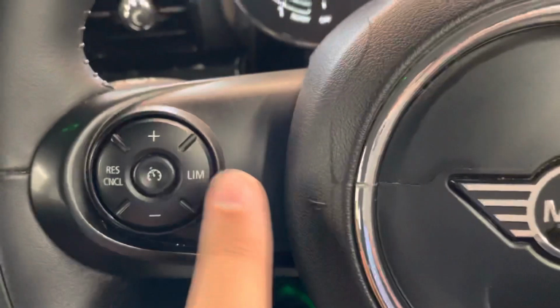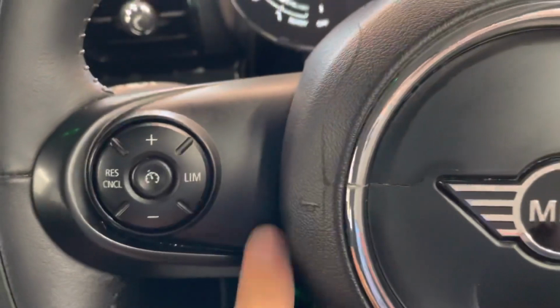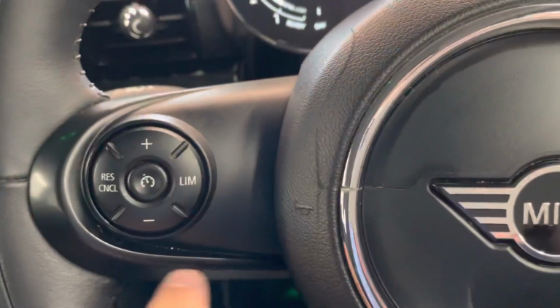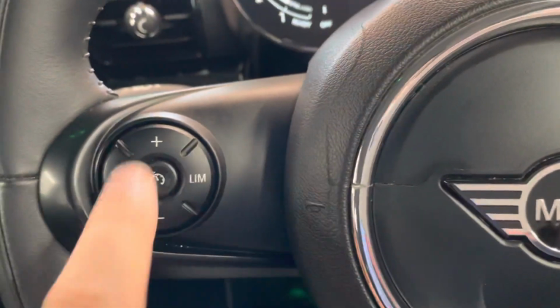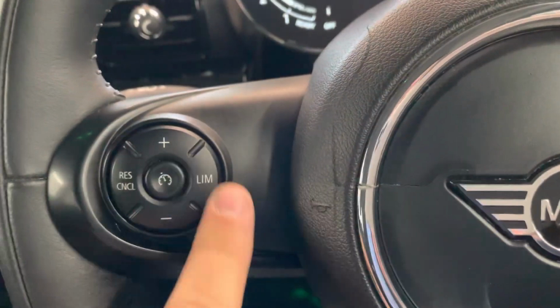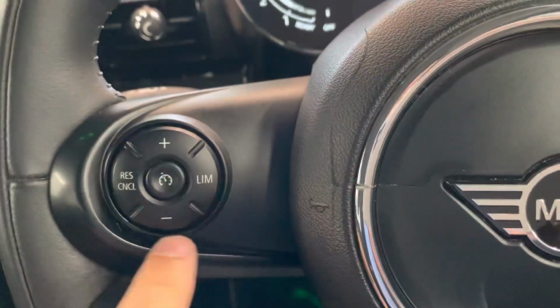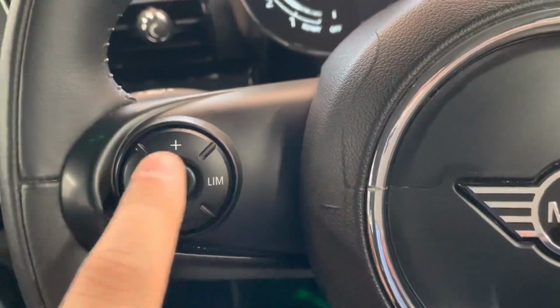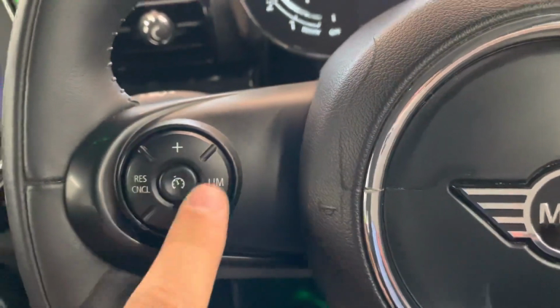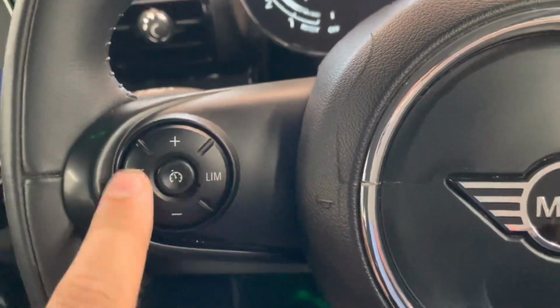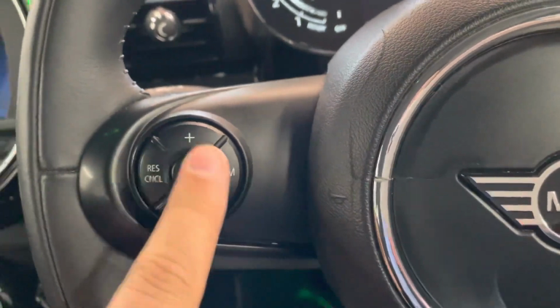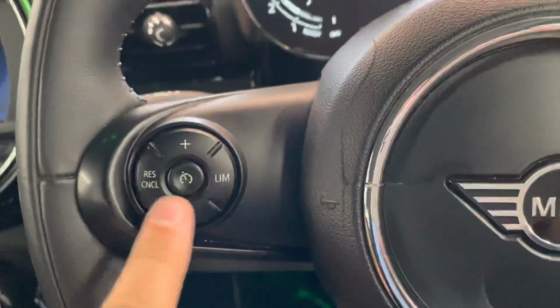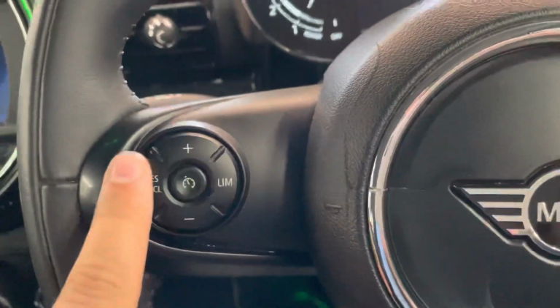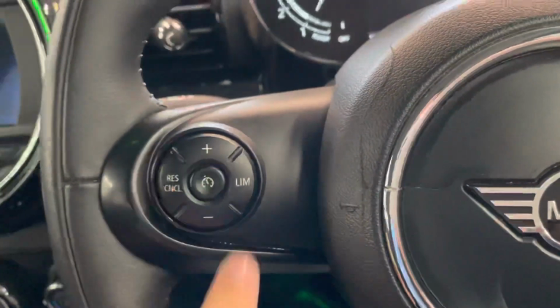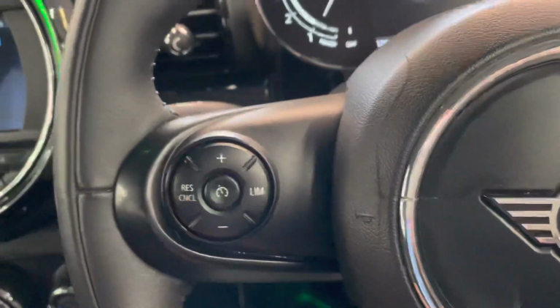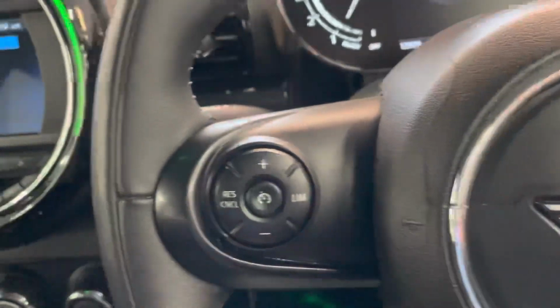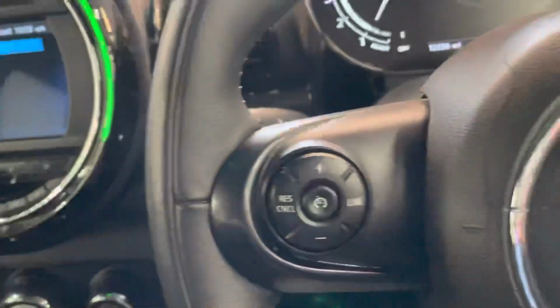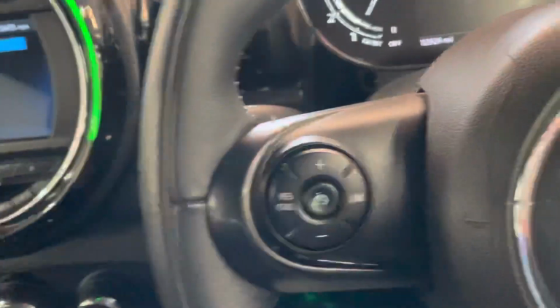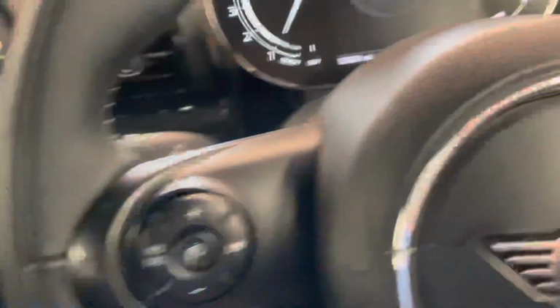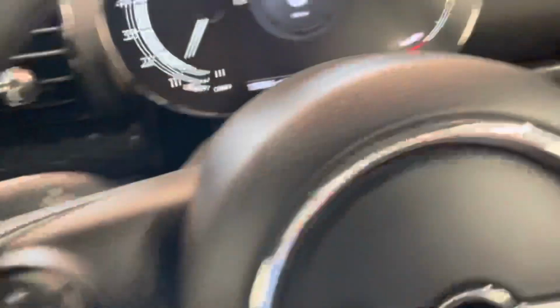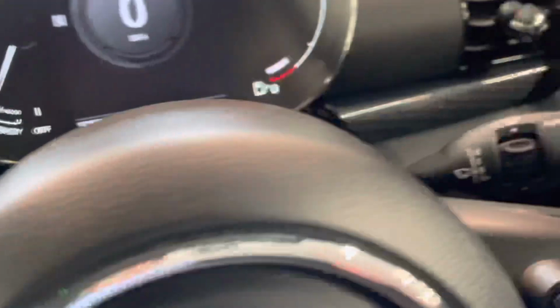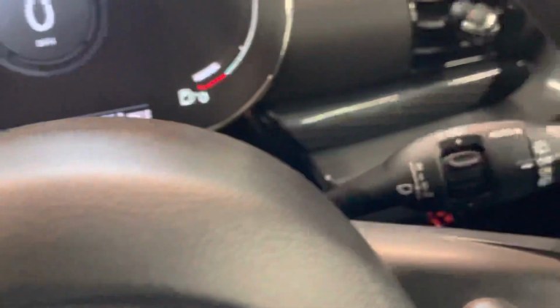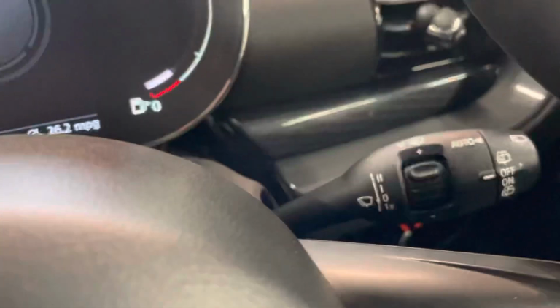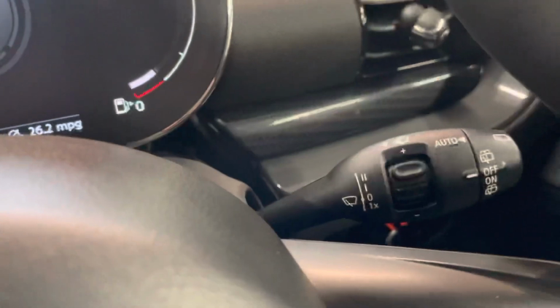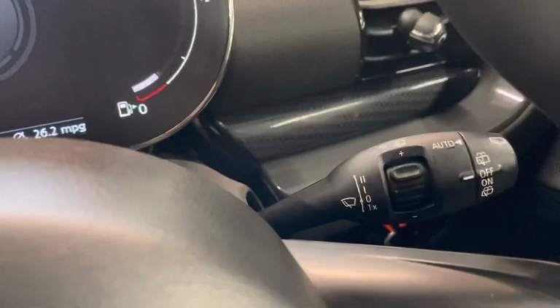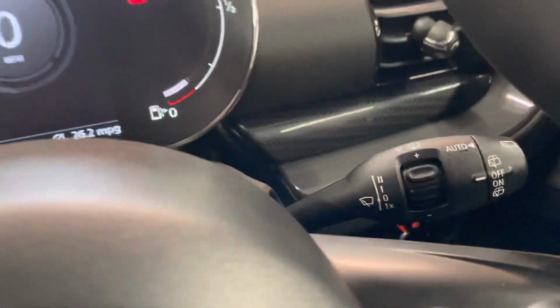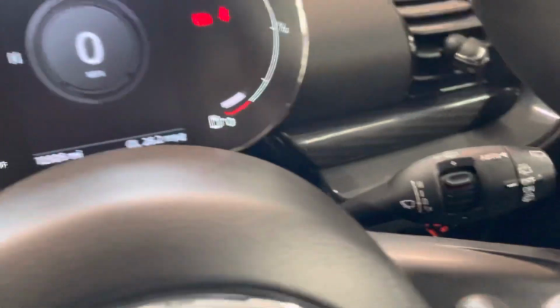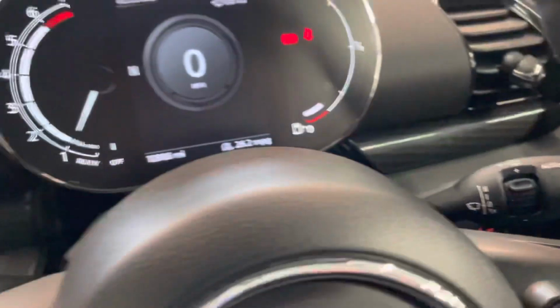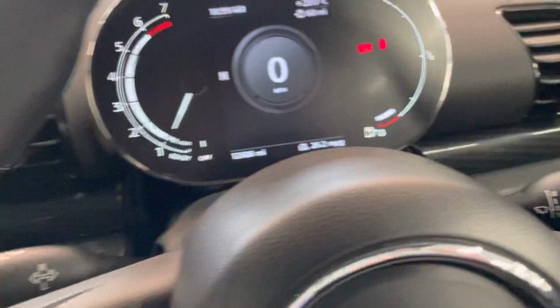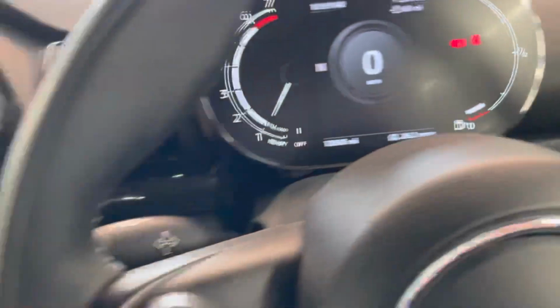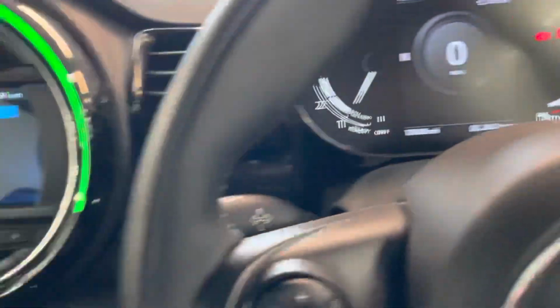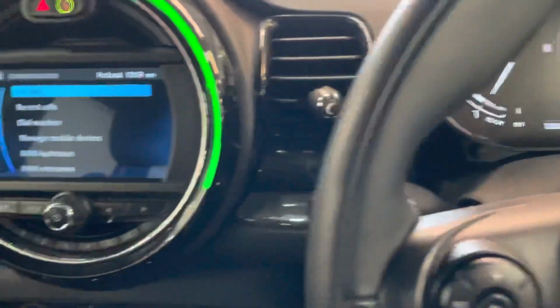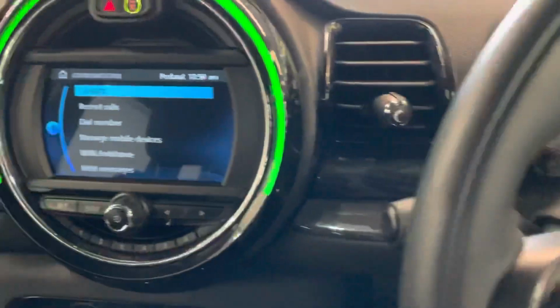It does have the leather multifunction steering wheel. On this side you can see it does have the cruise control as well, and it also has auto wipers.